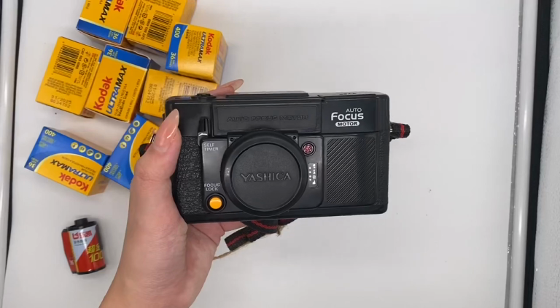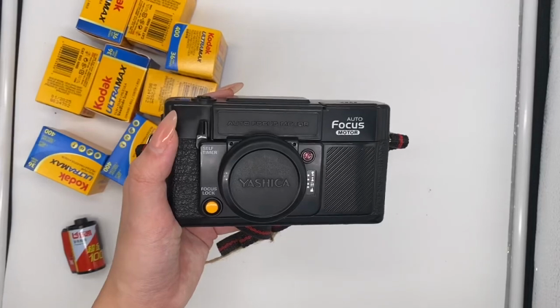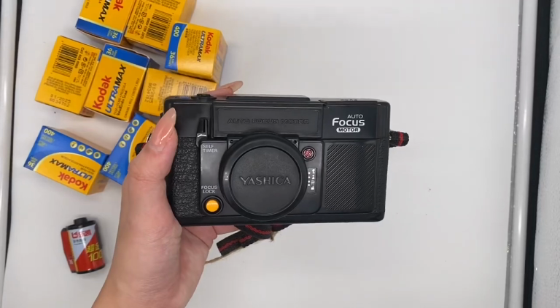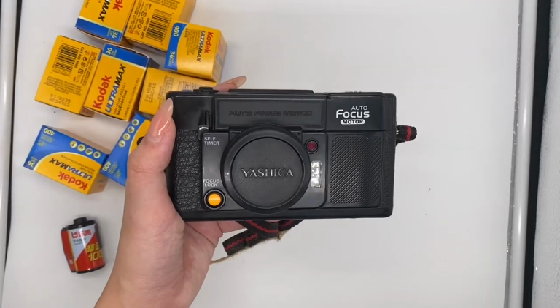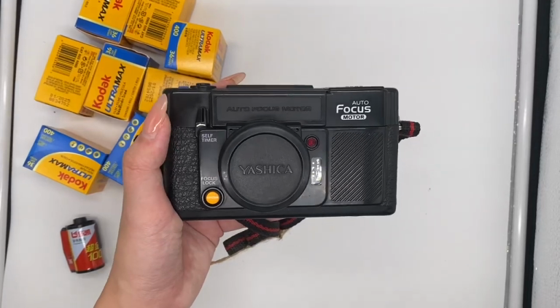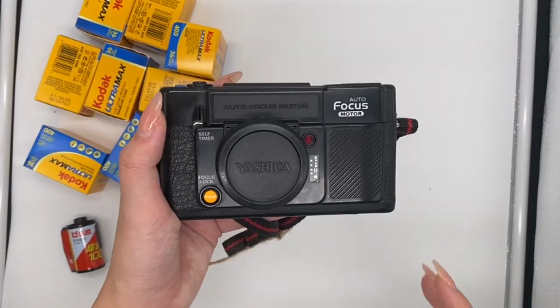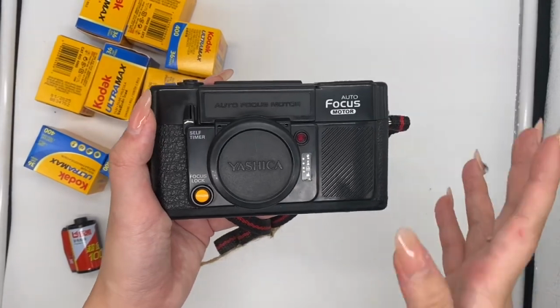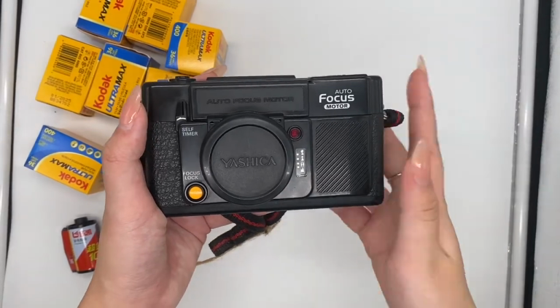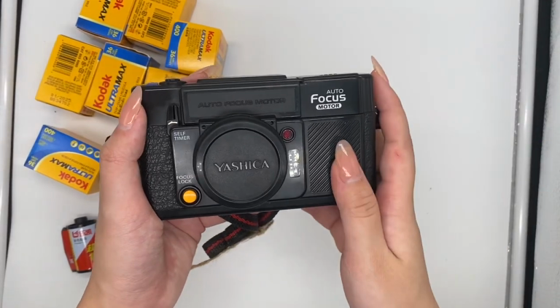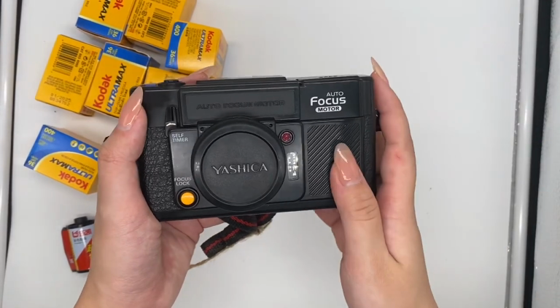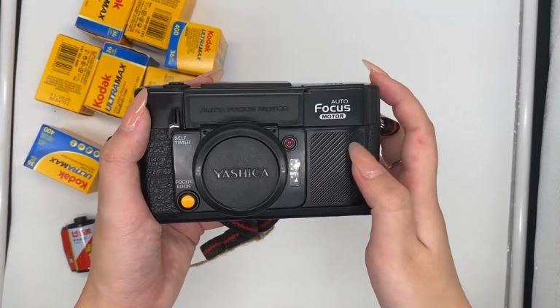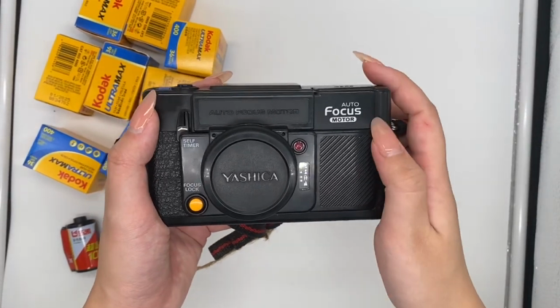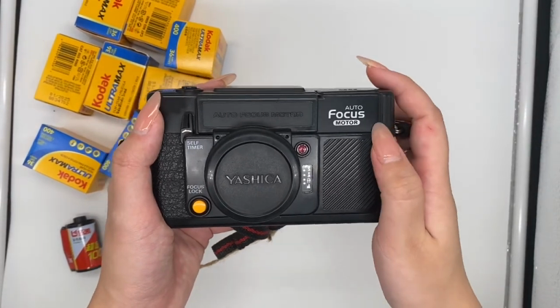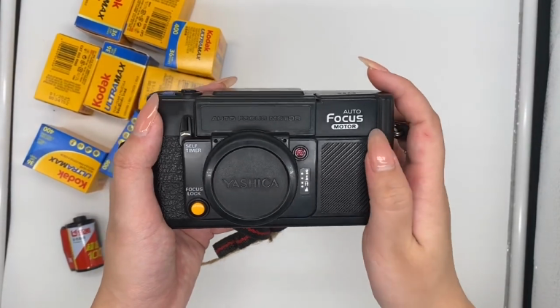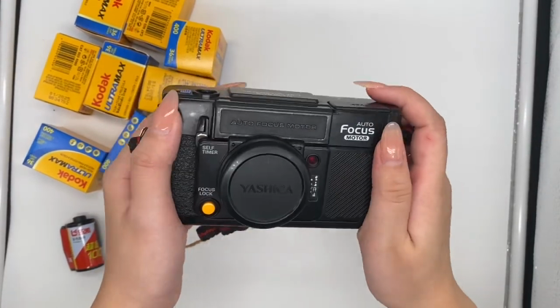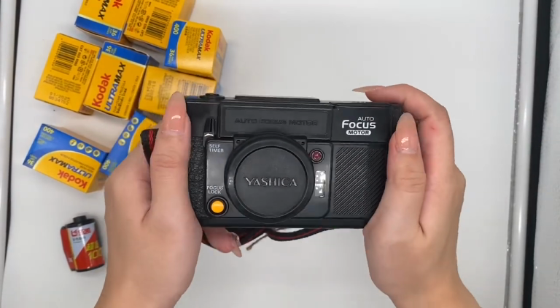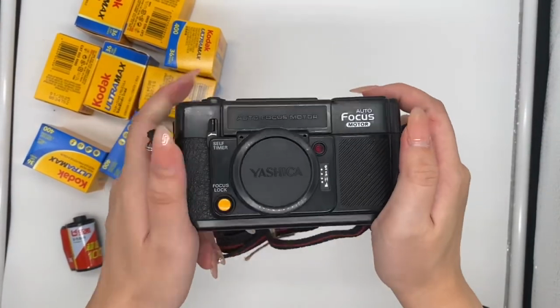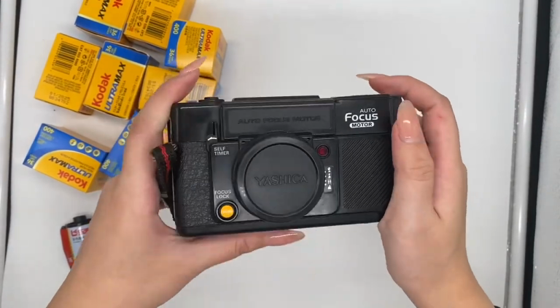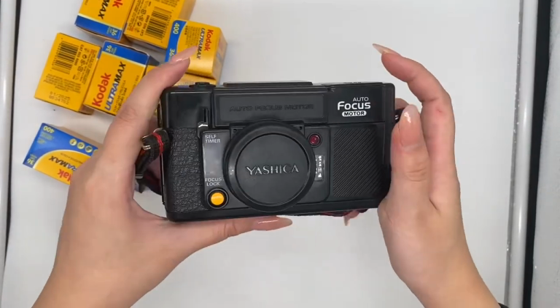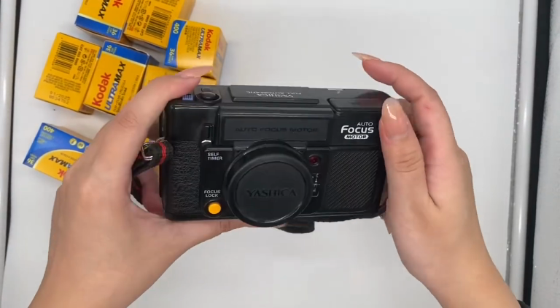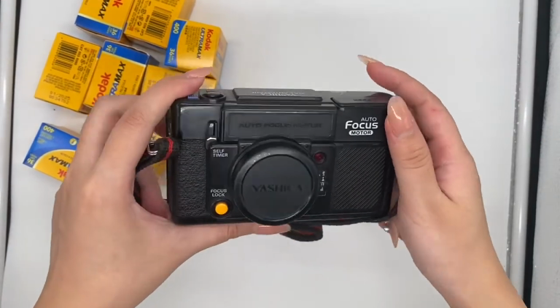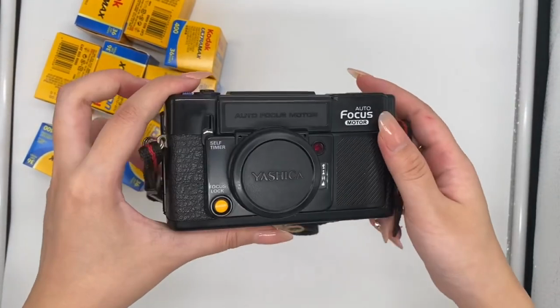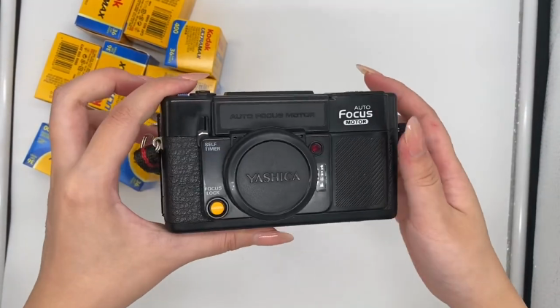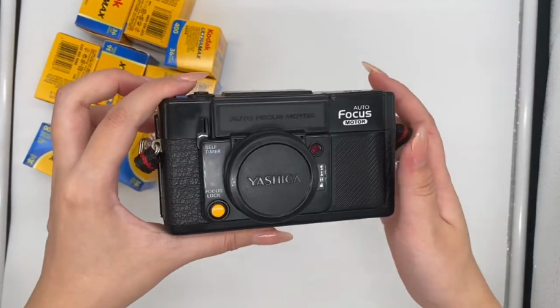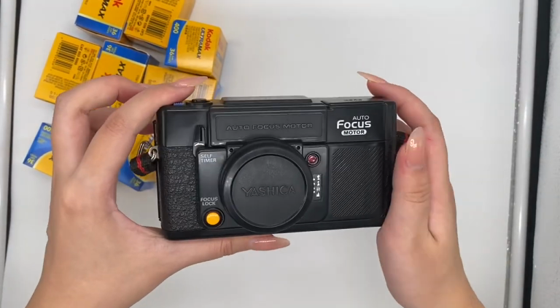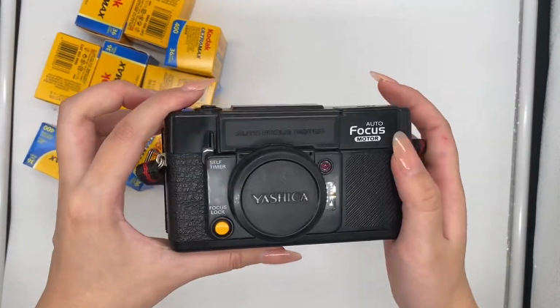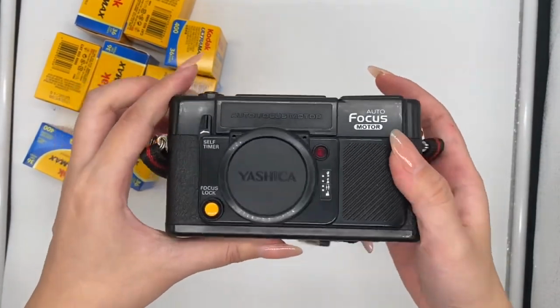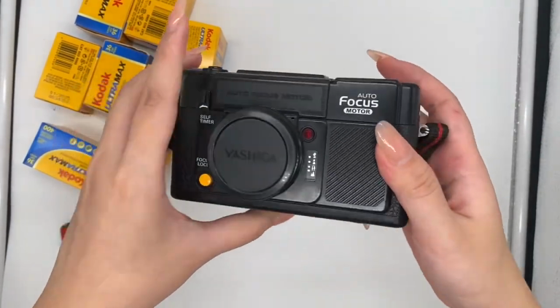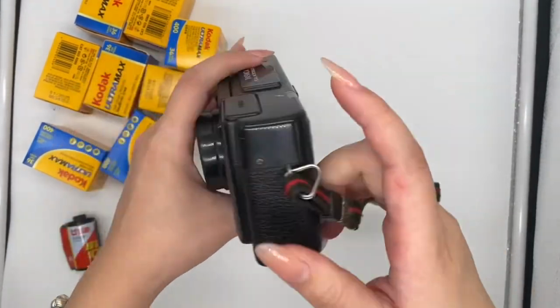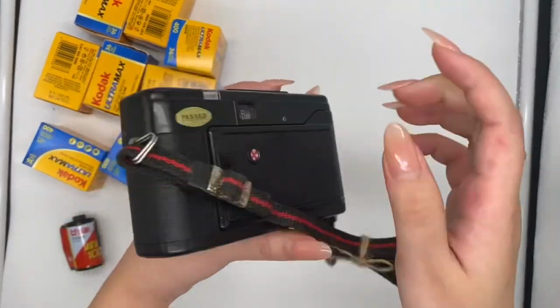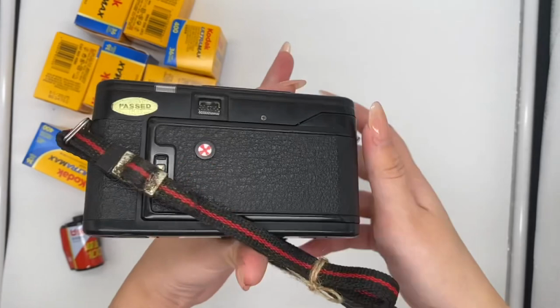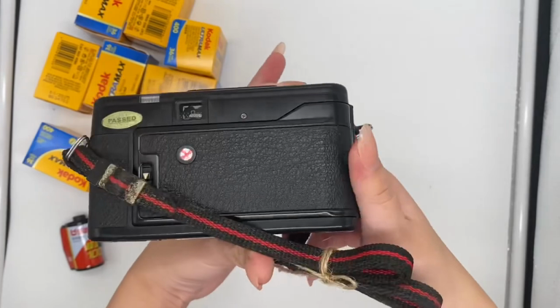Hello, so this is the Yashica autofocus motor and this is the overall condition of the camera.